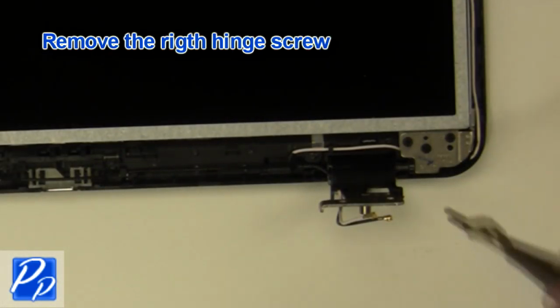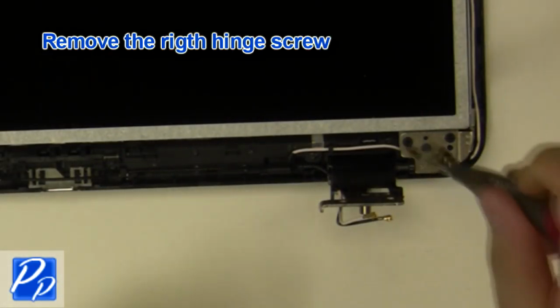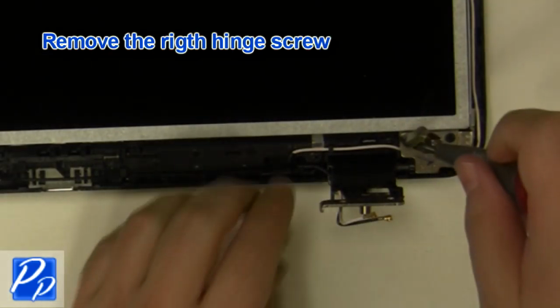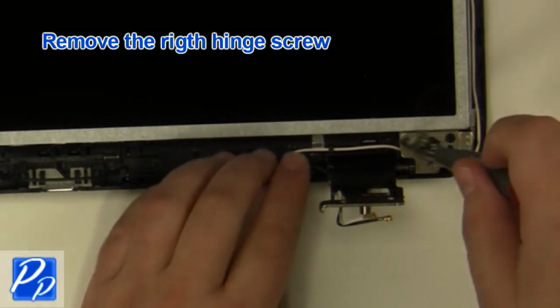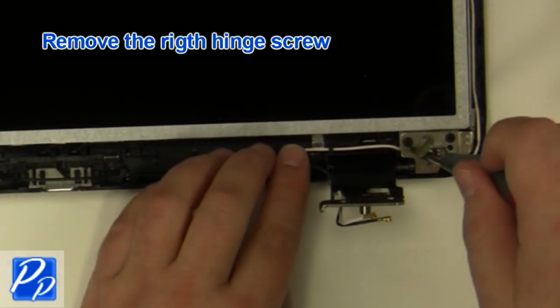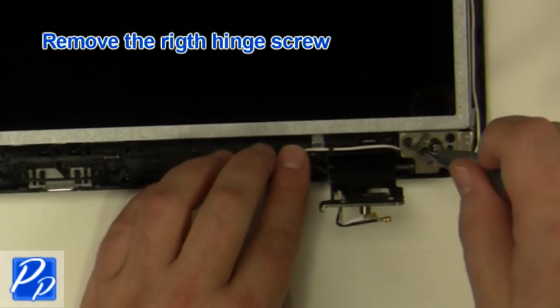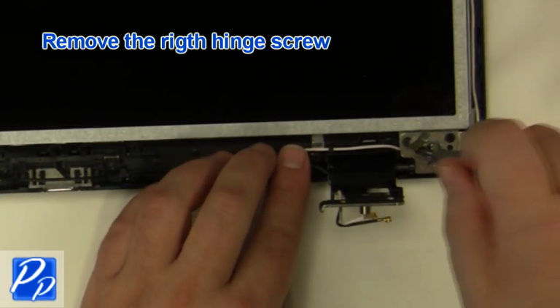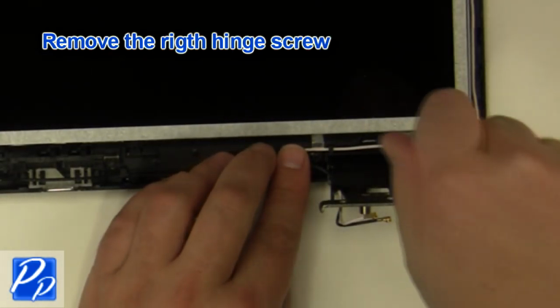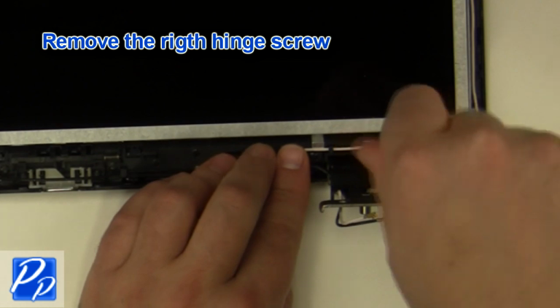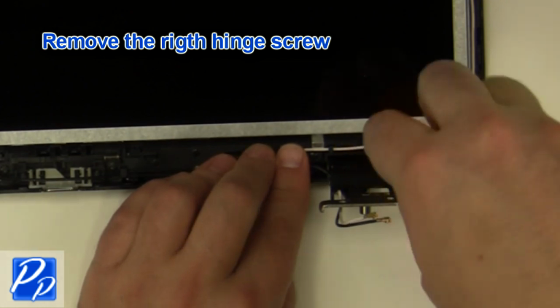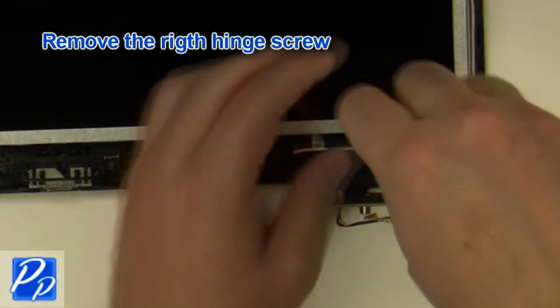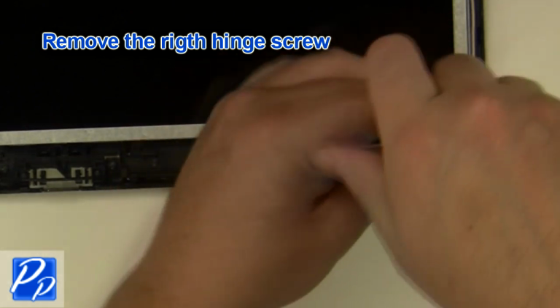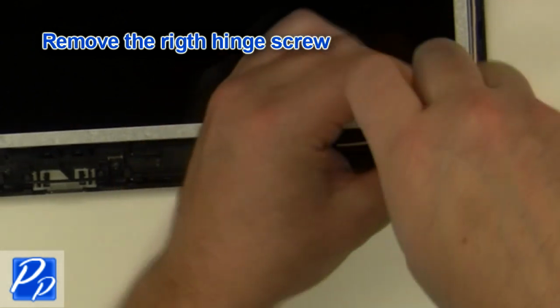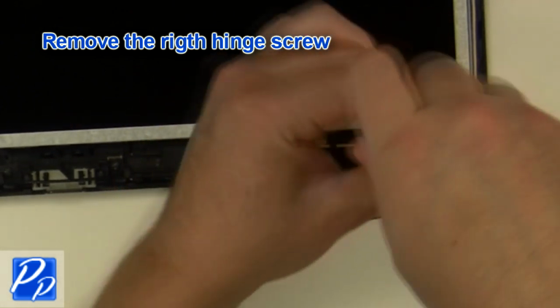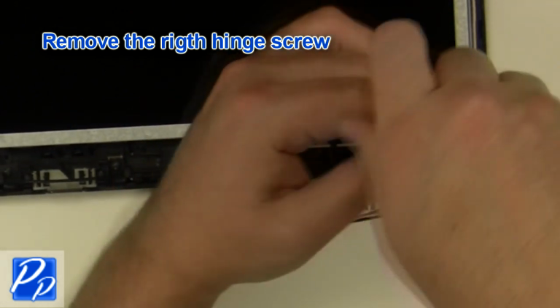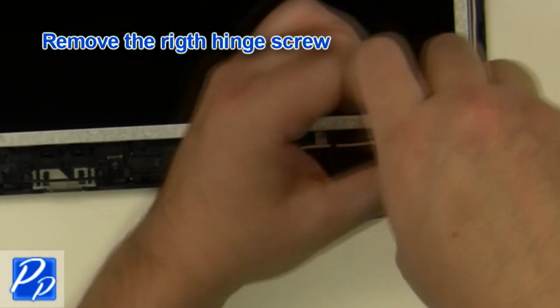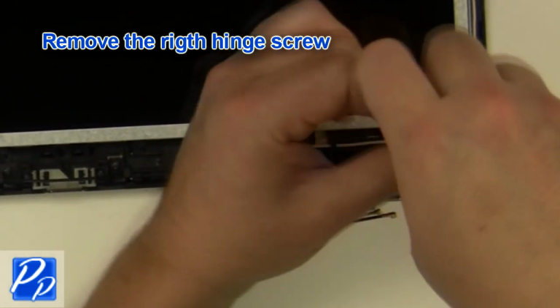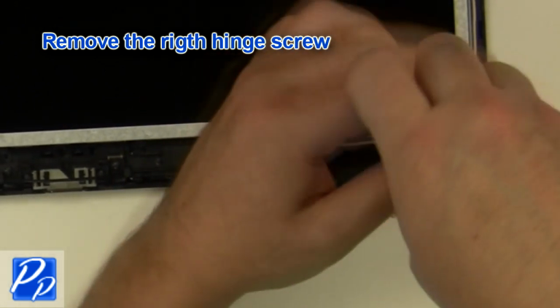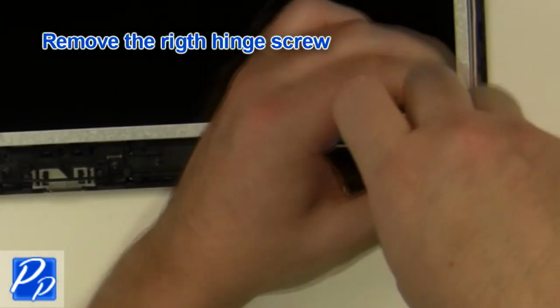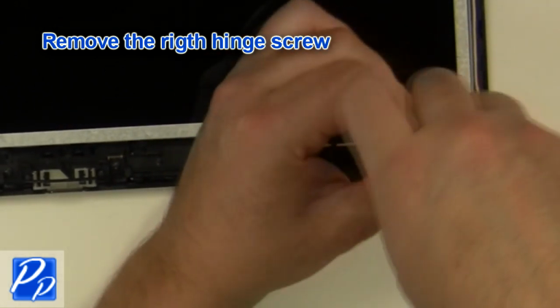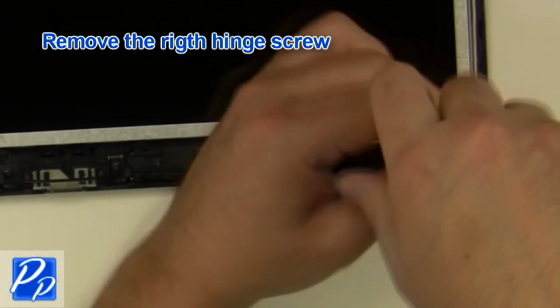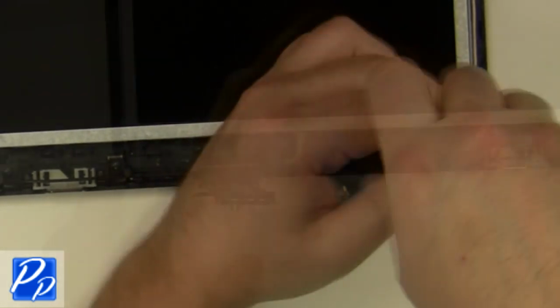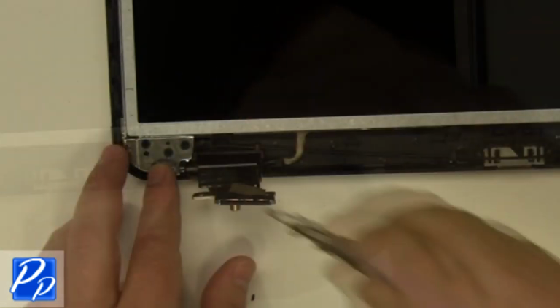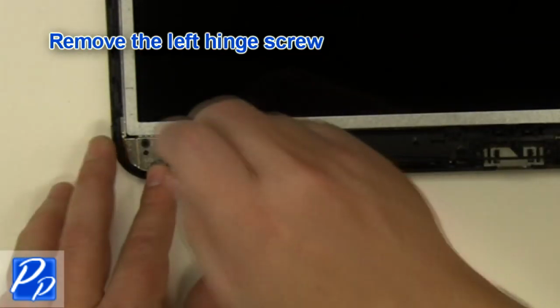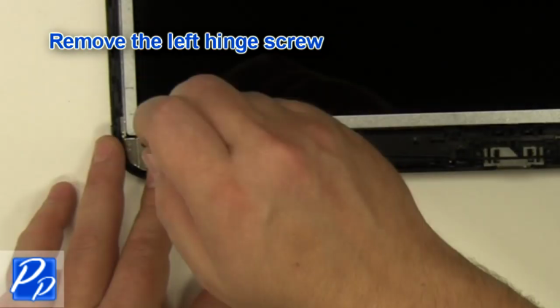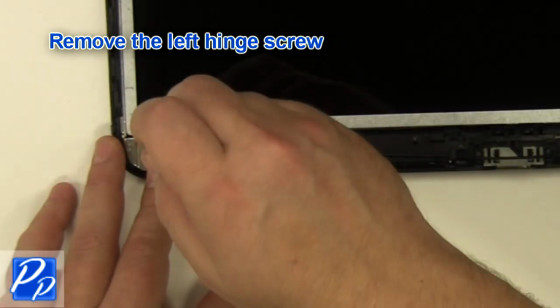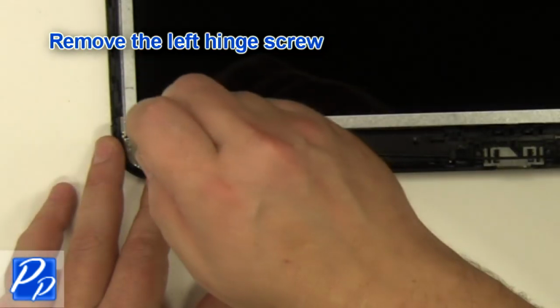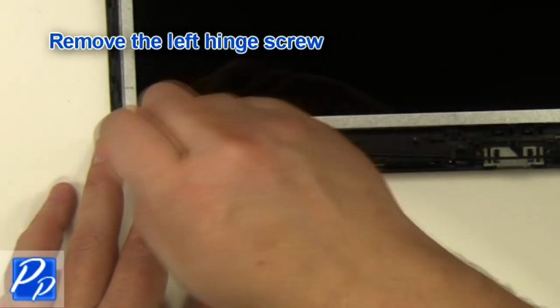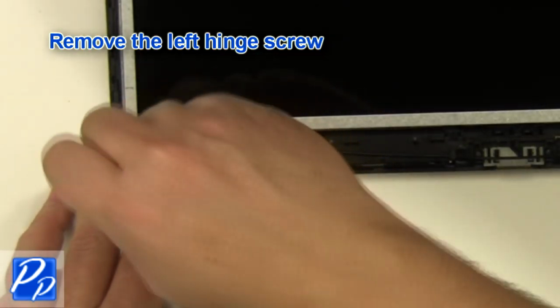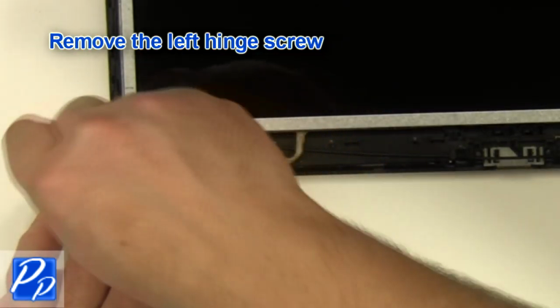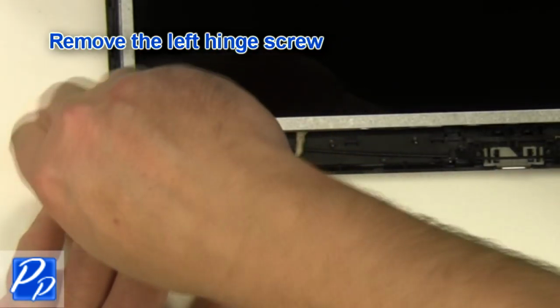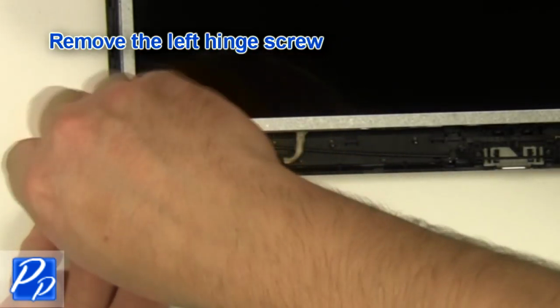Remove the right hinge screws. Remove the left hinge screws.